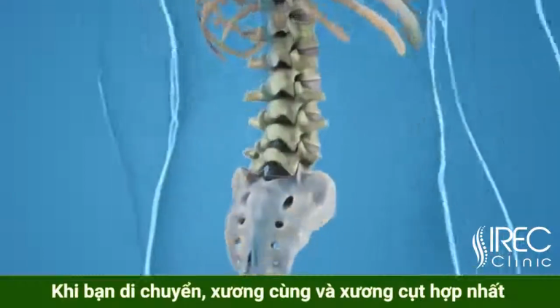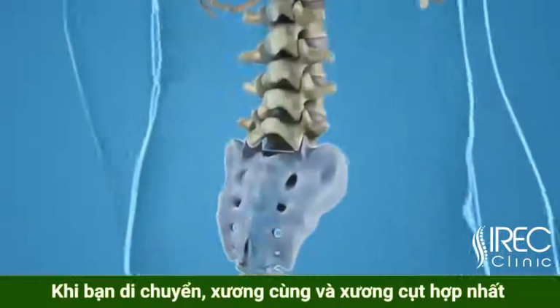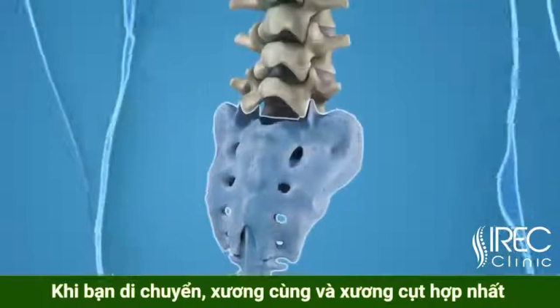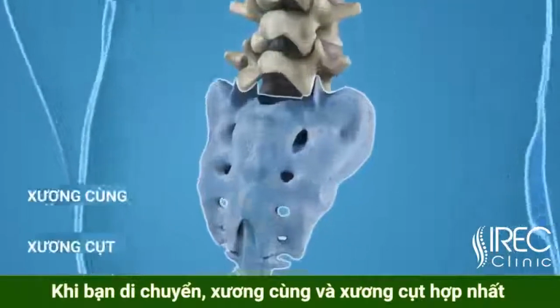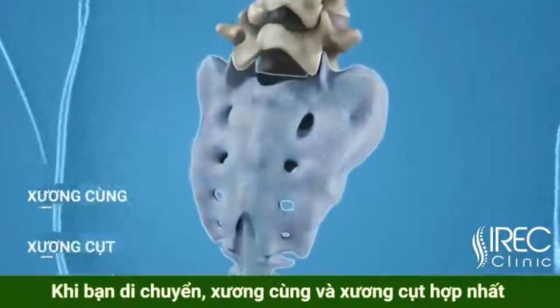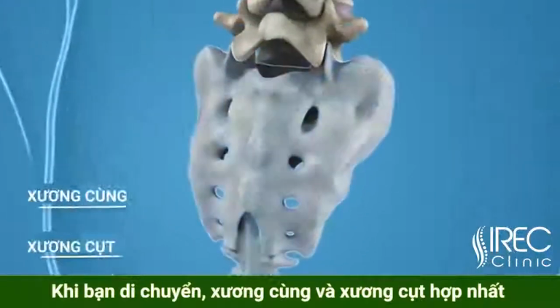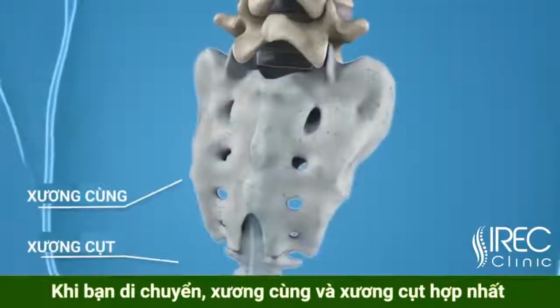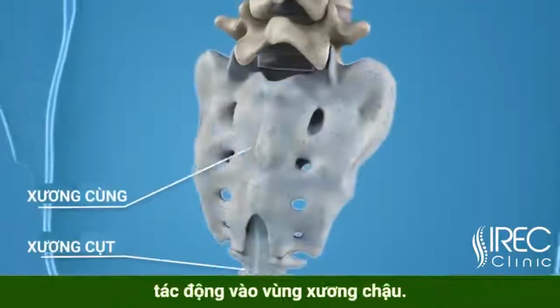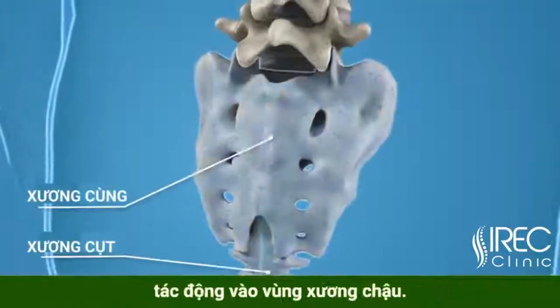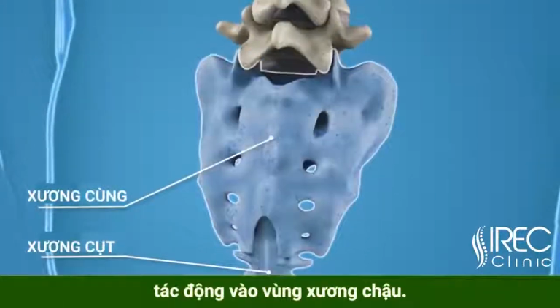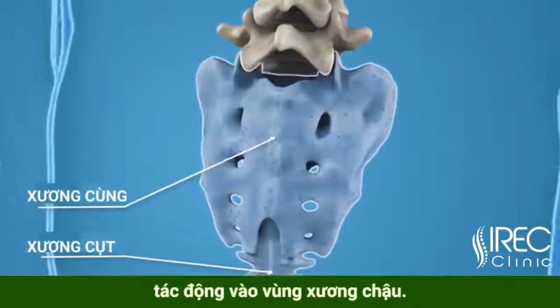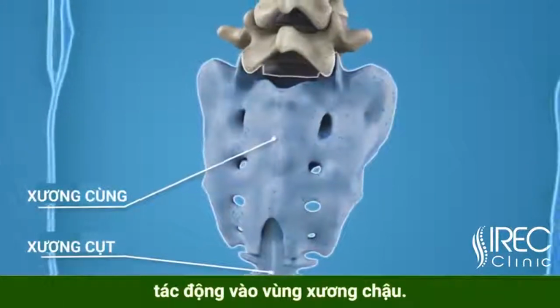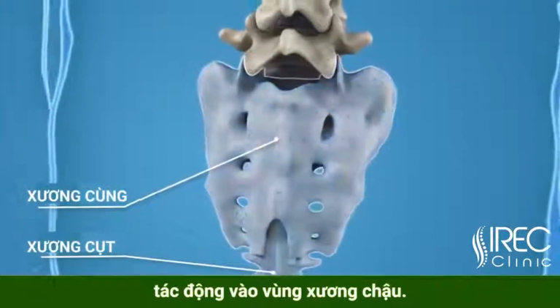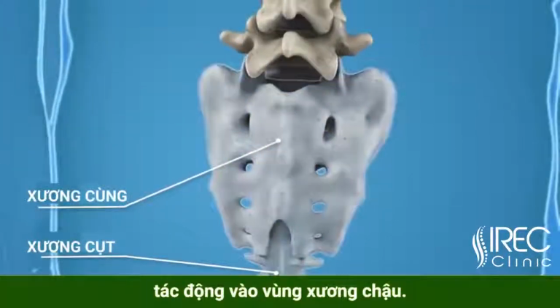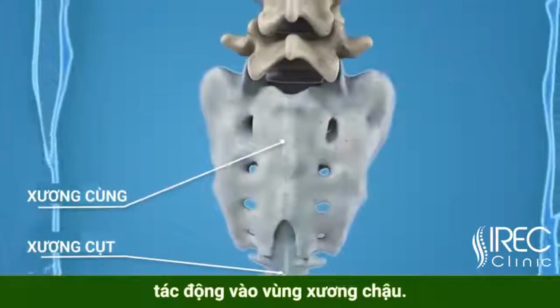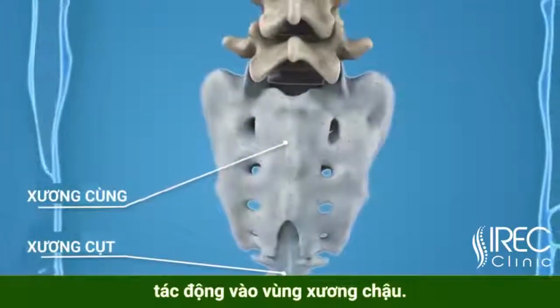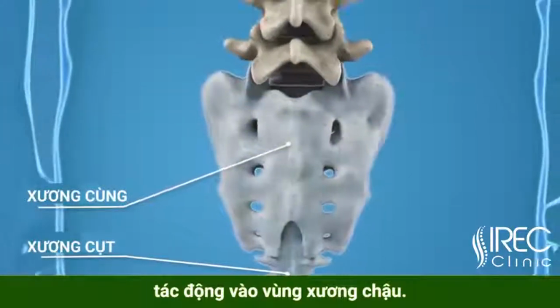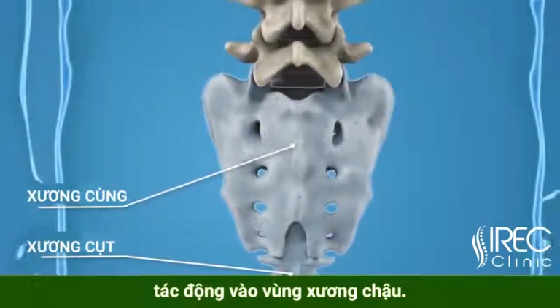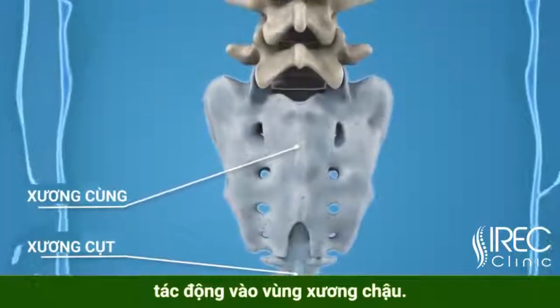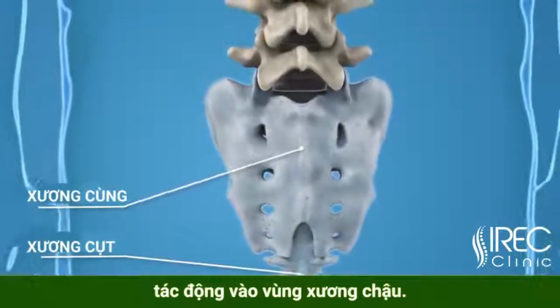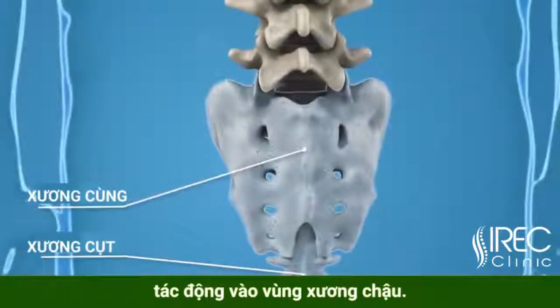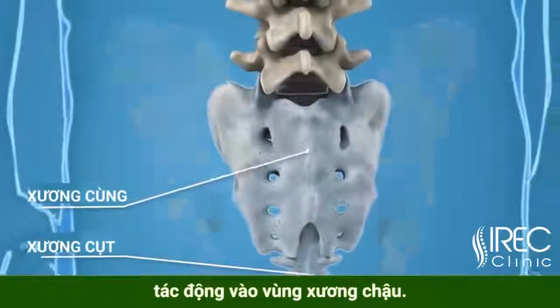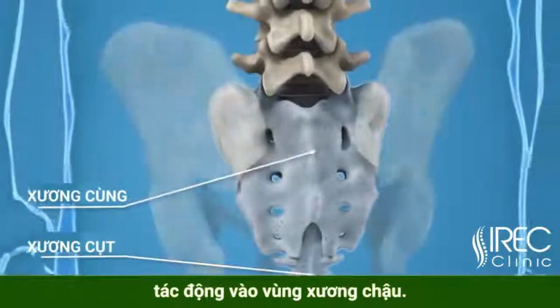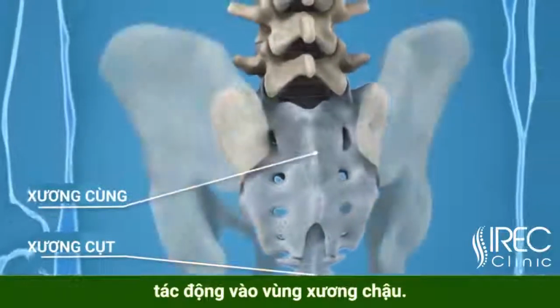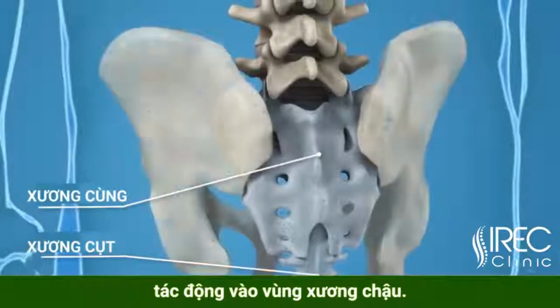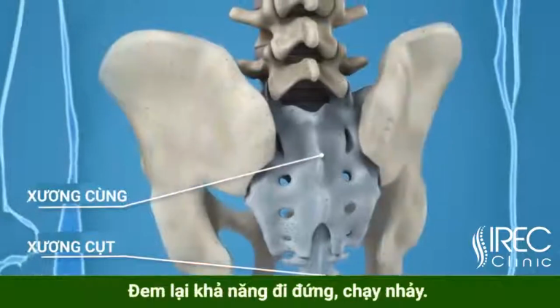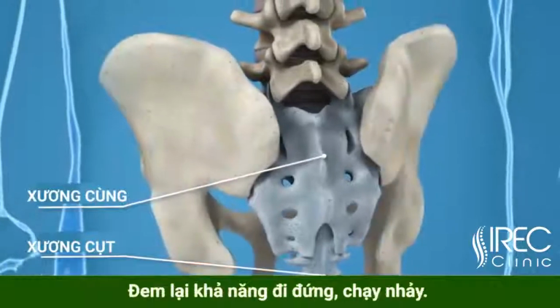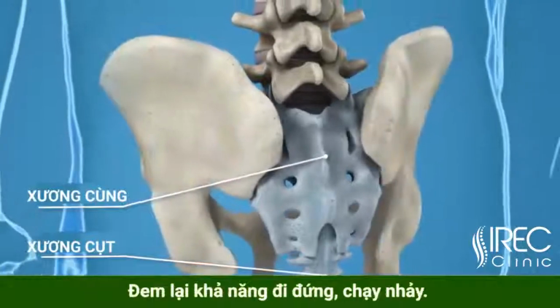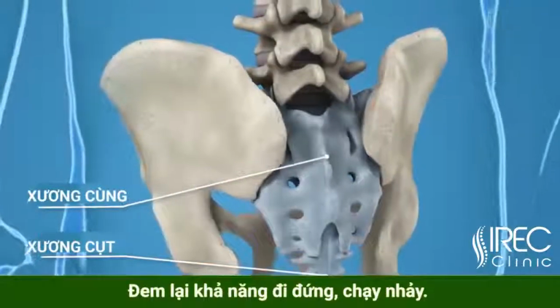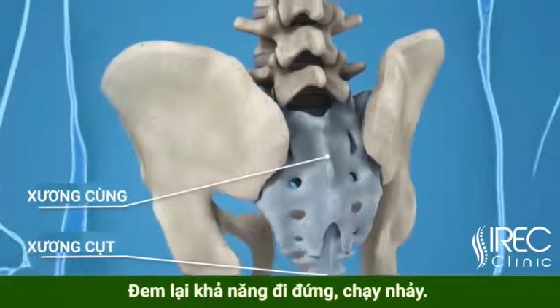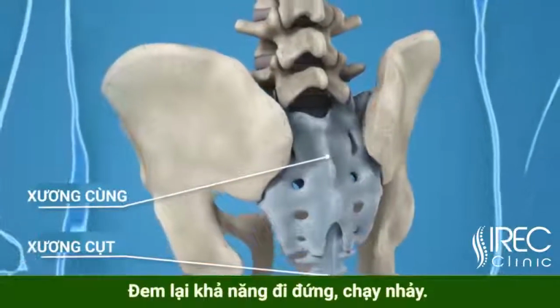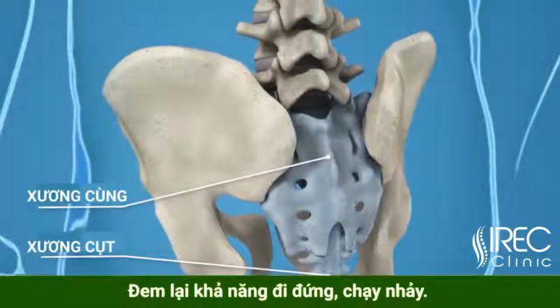Five vertebrae of the sacrum and four of the coccyx are fused. This makes up the back wall of your pelvis.